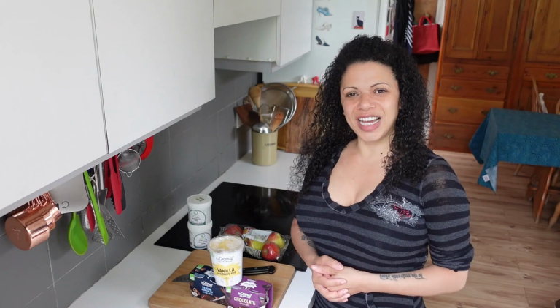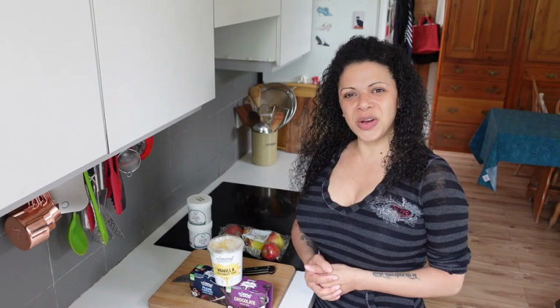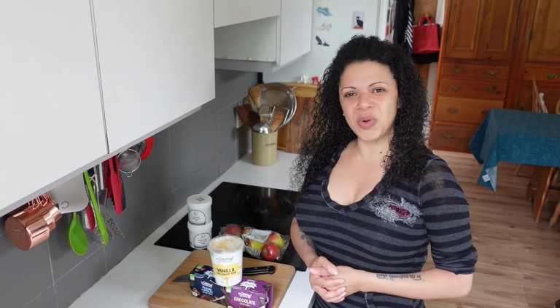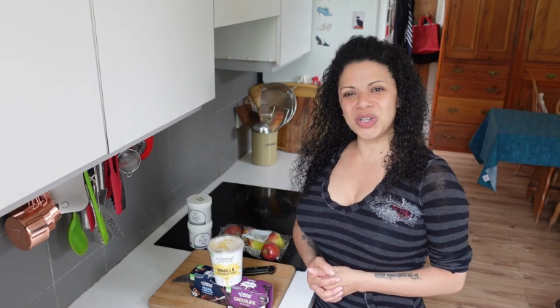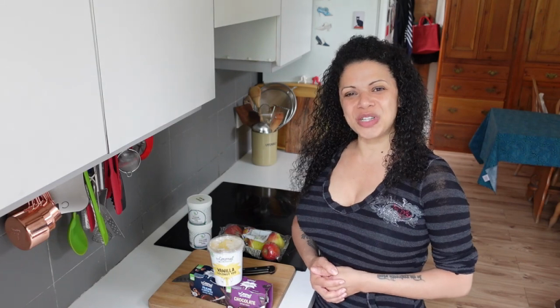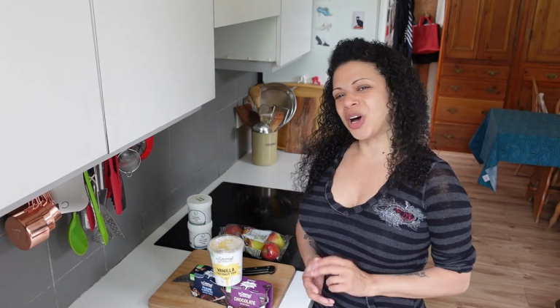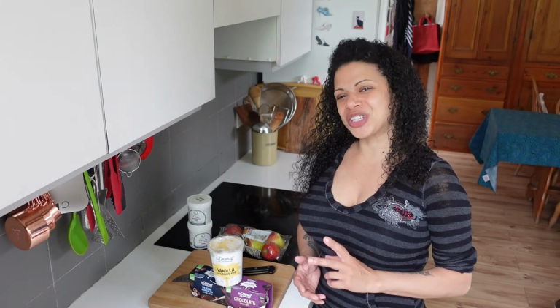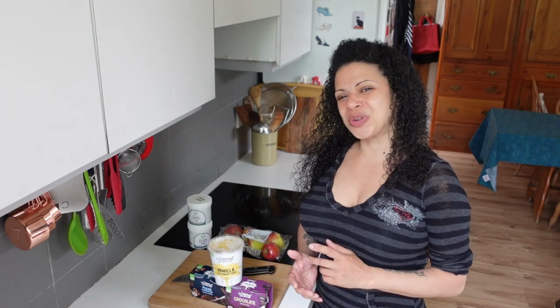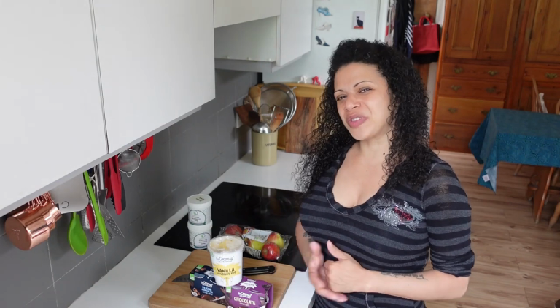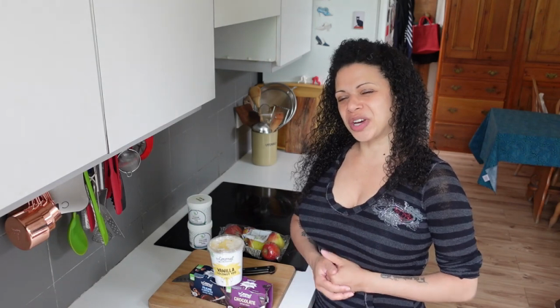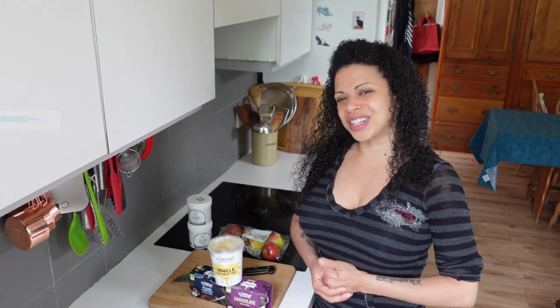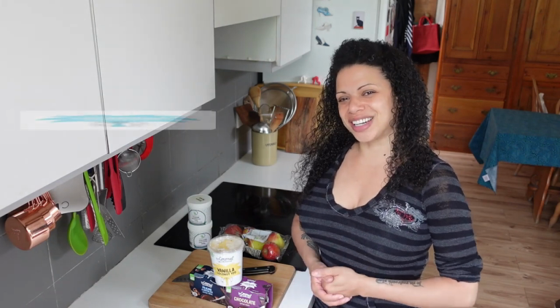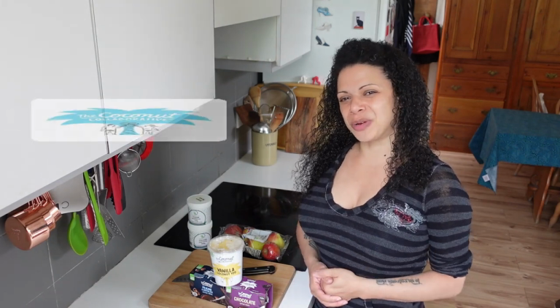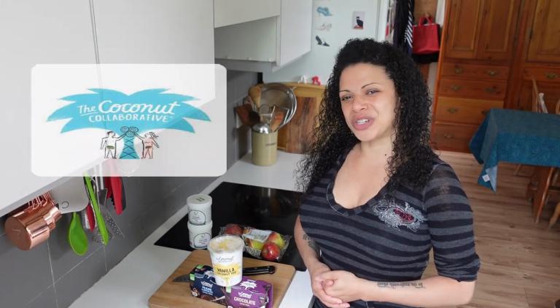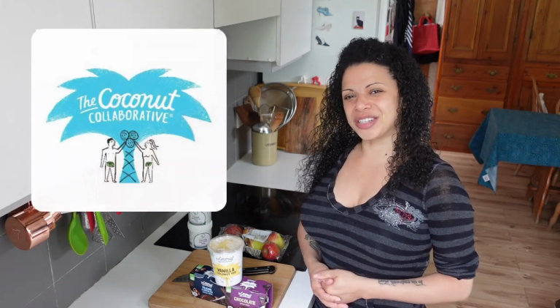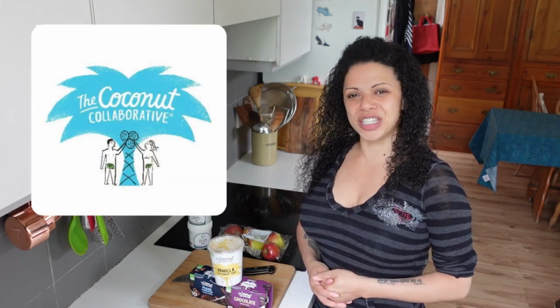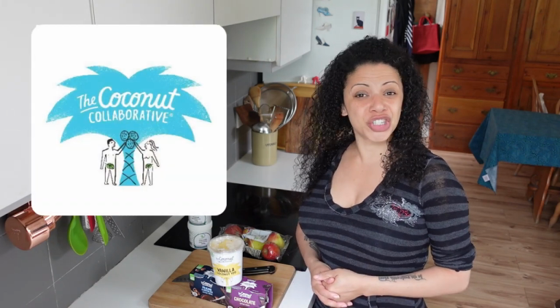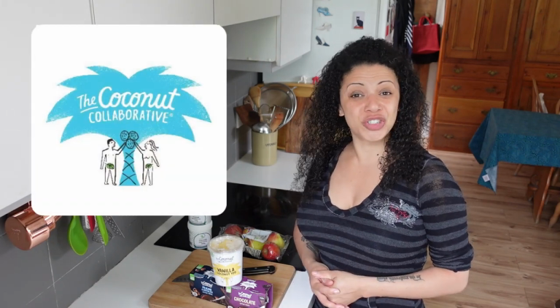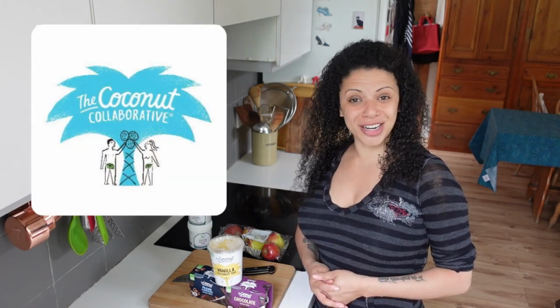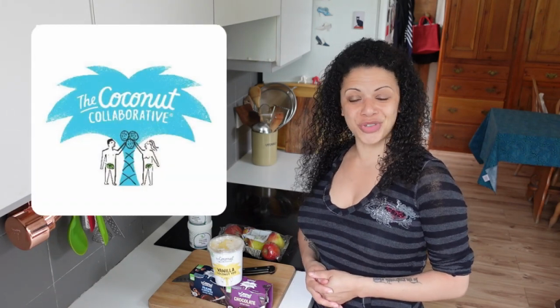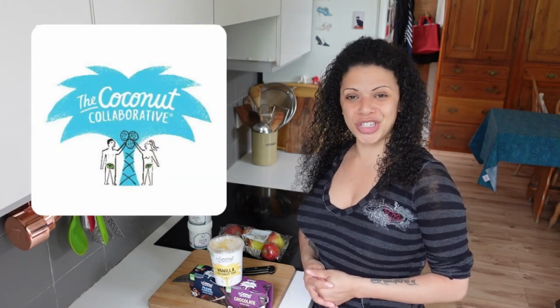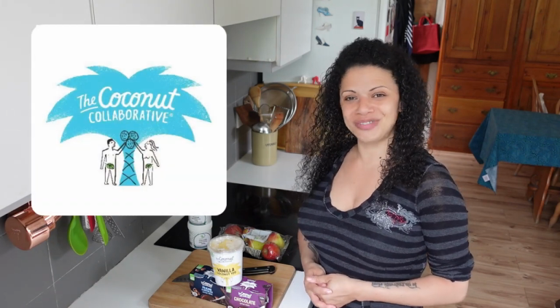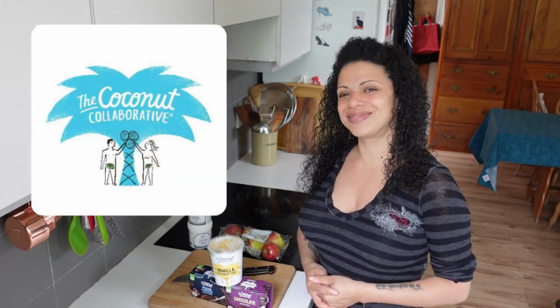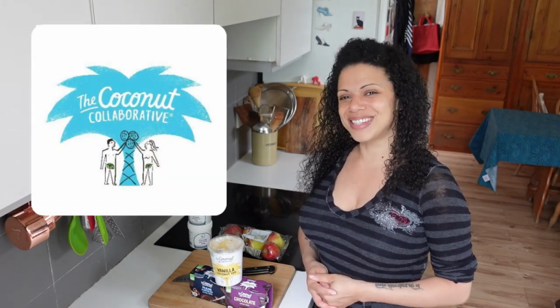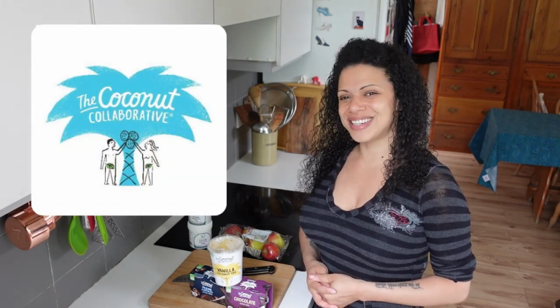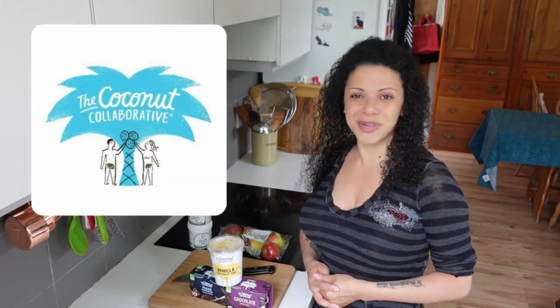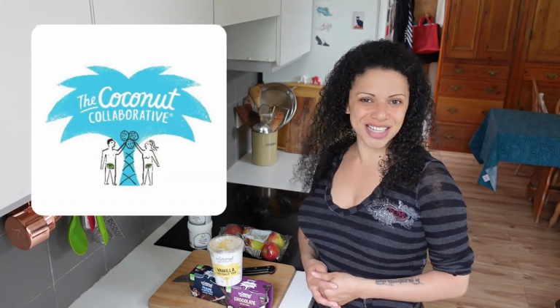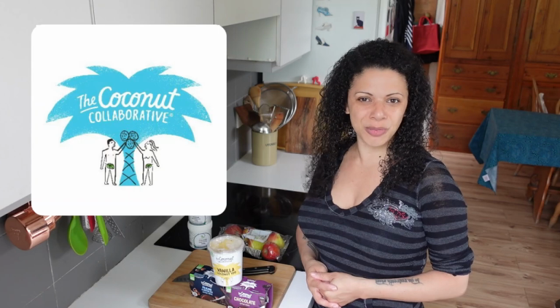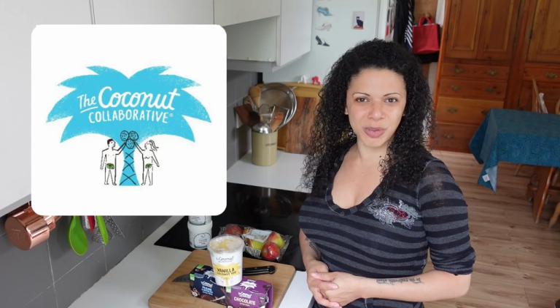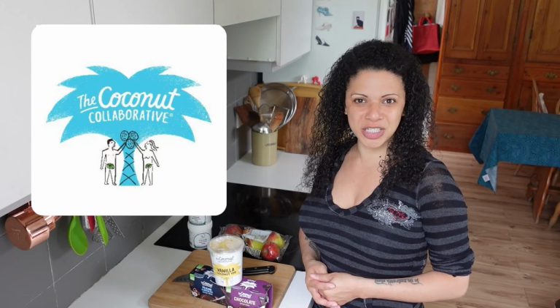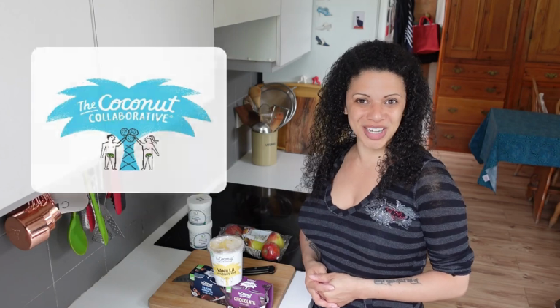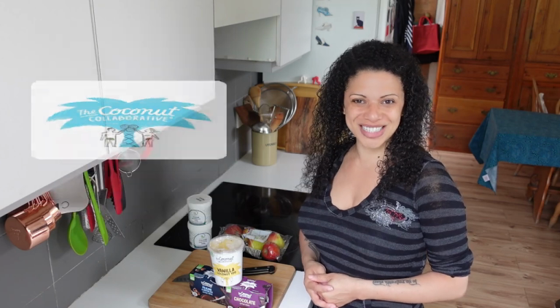Hello and welcome to part two of the Coconut Collaborative edition of Challenge Rachel. This time it's the apple pie spaghetti.